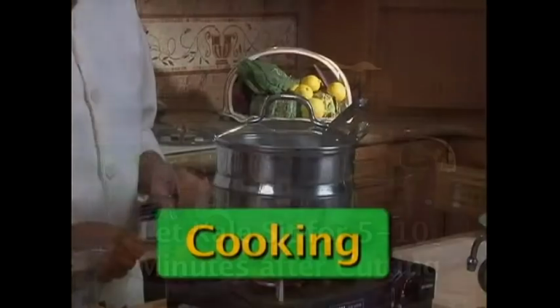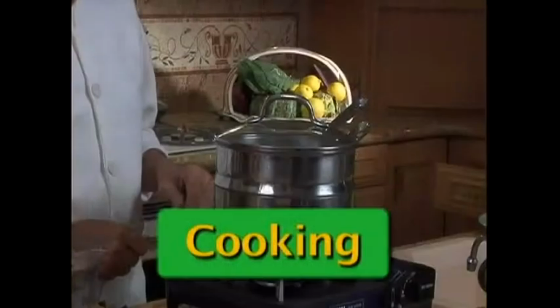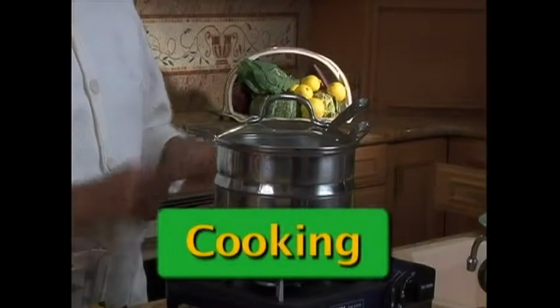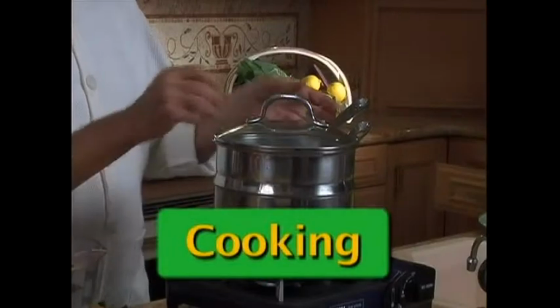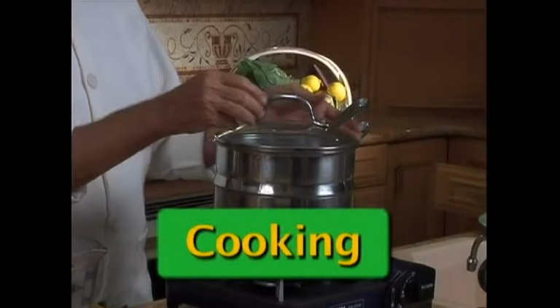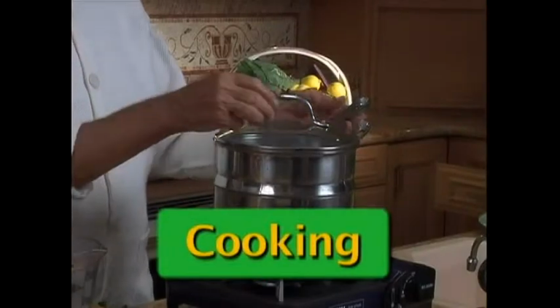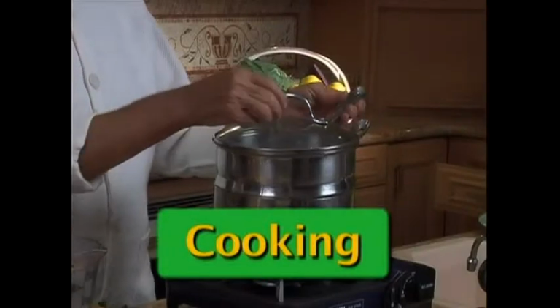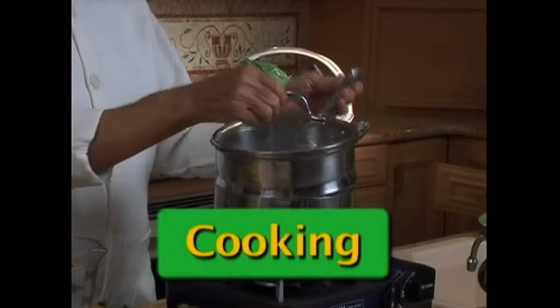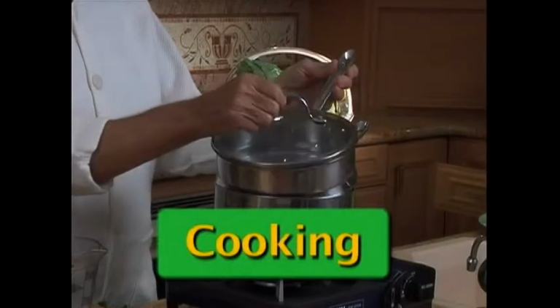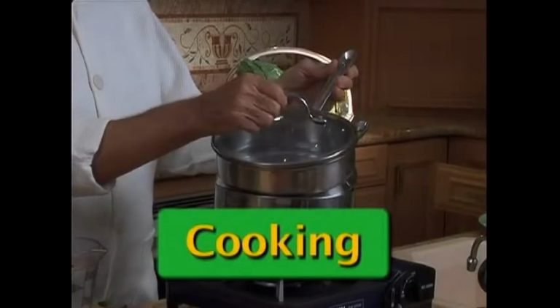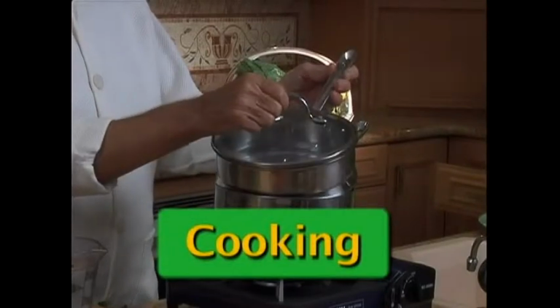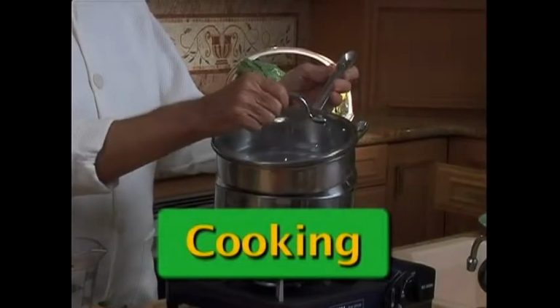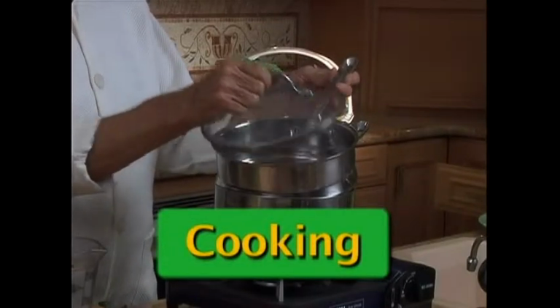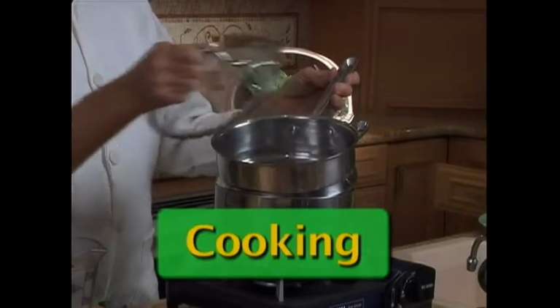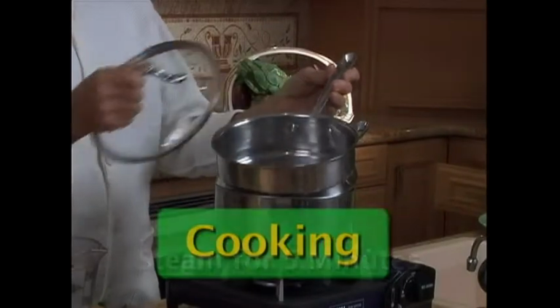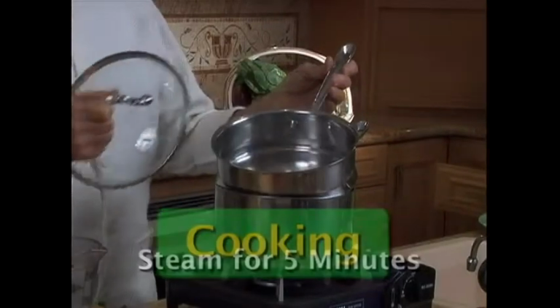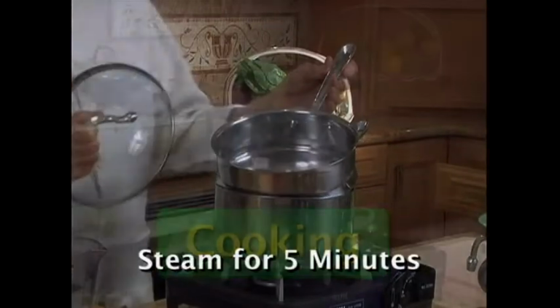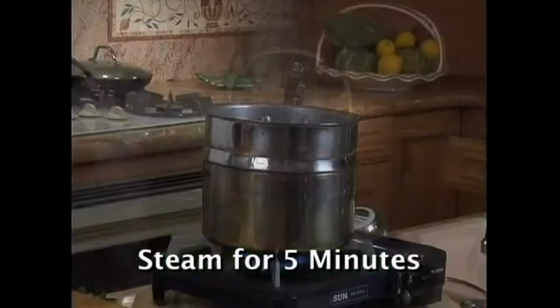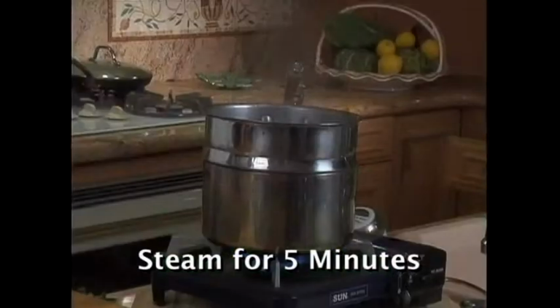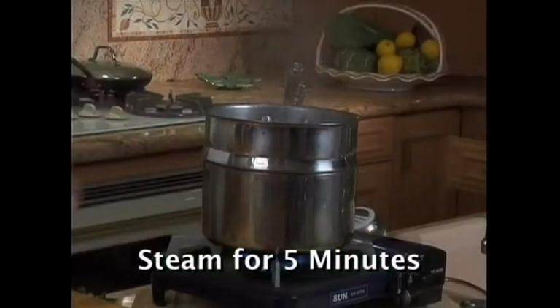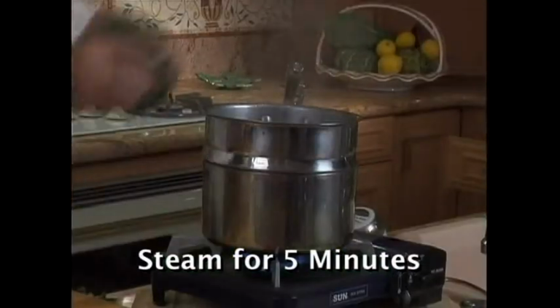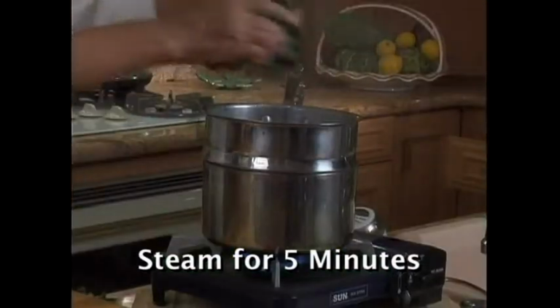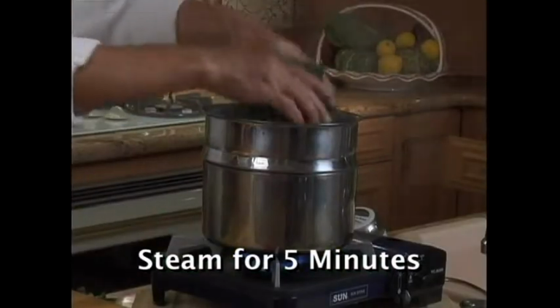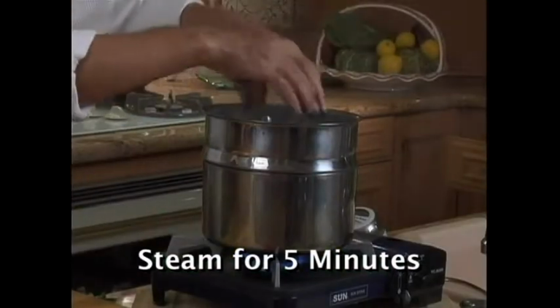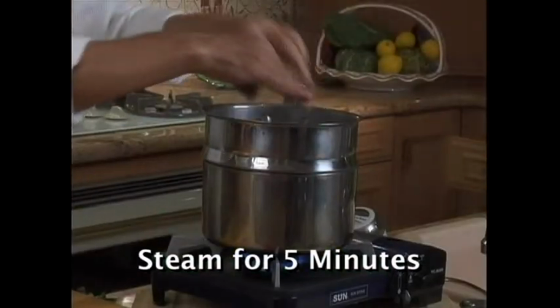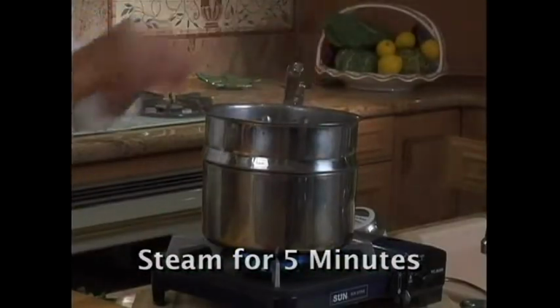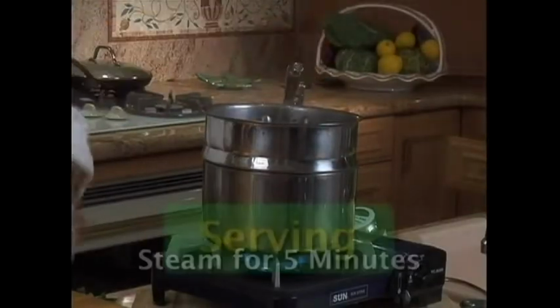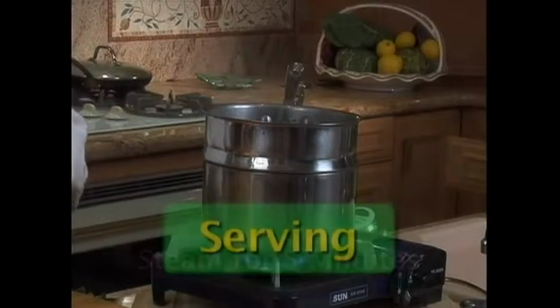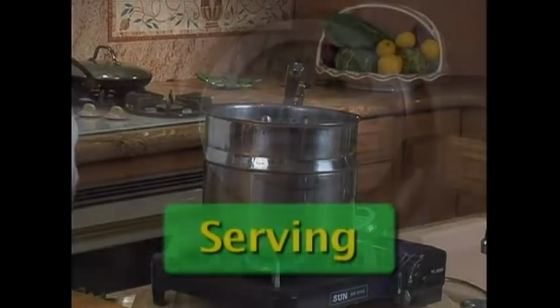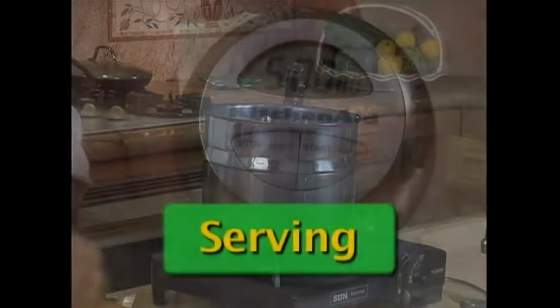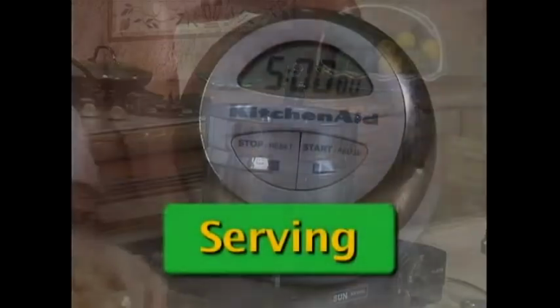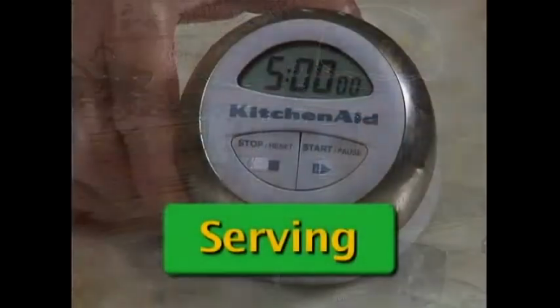Use a stainless steel steamer like this one I'm using. Put the kale in the steamer and set the timer for five minutes.